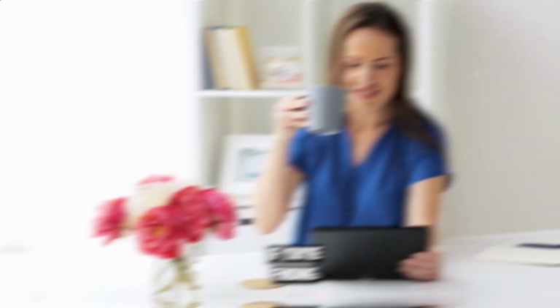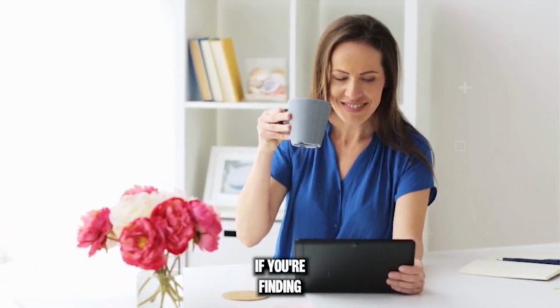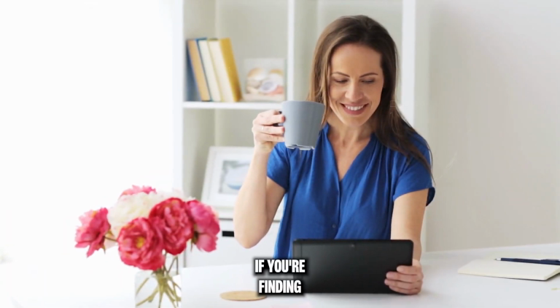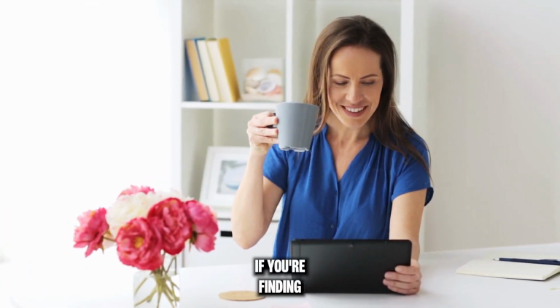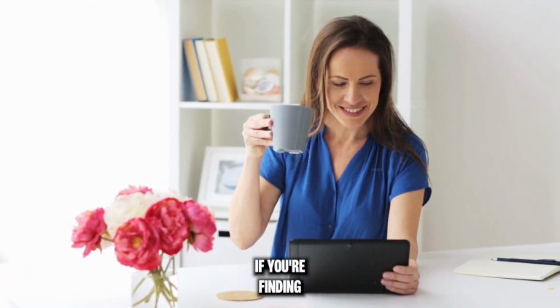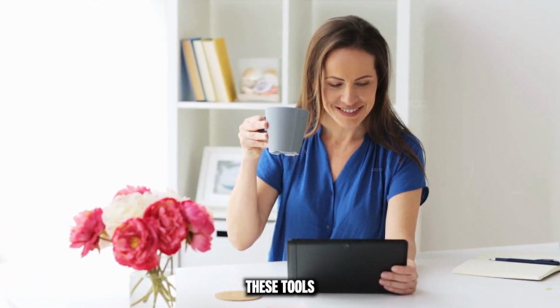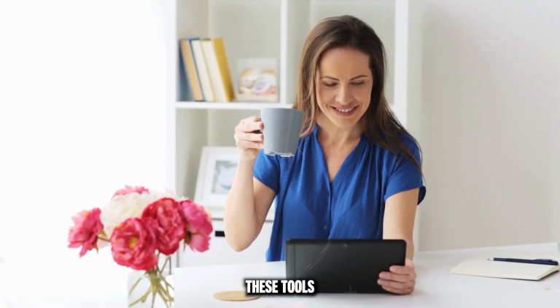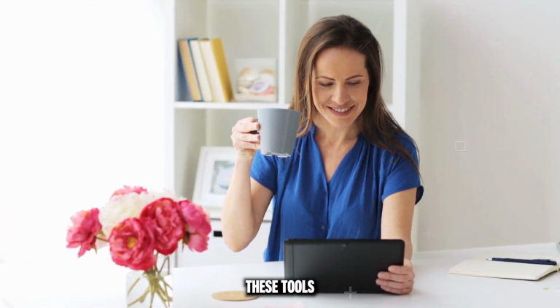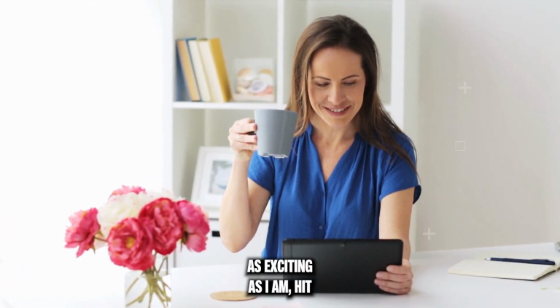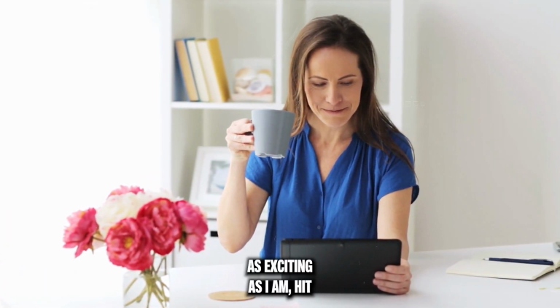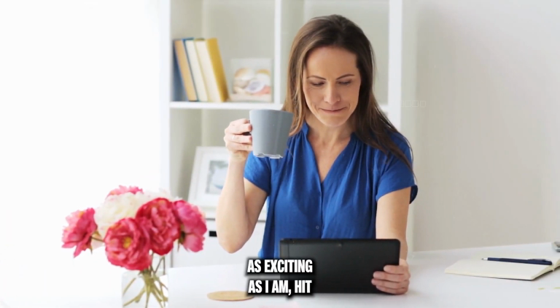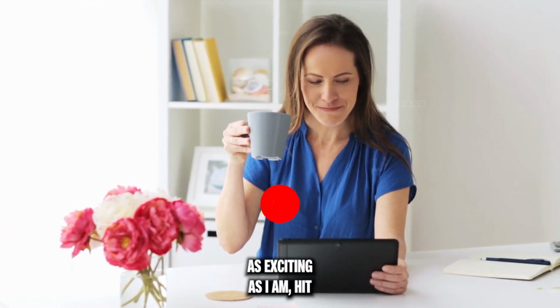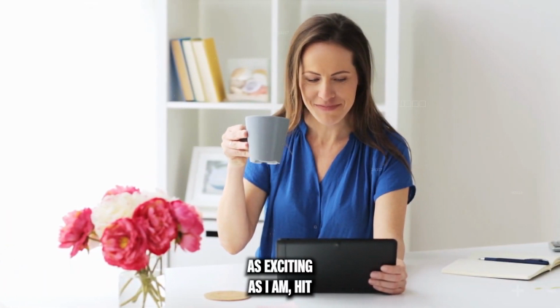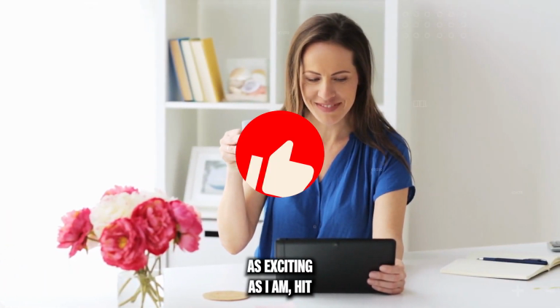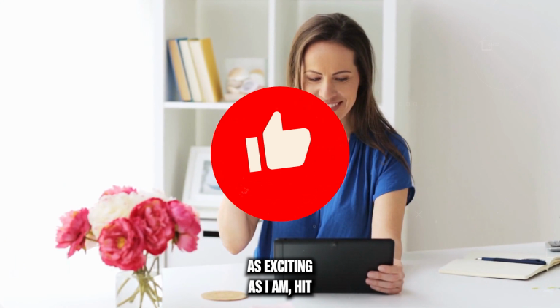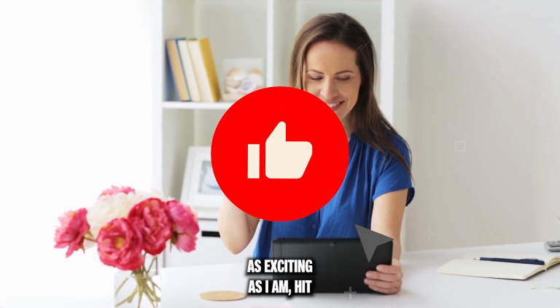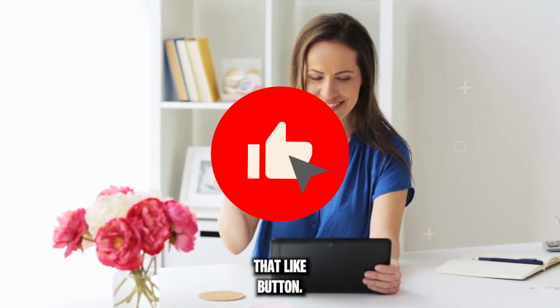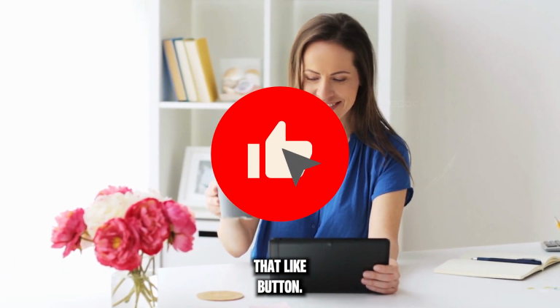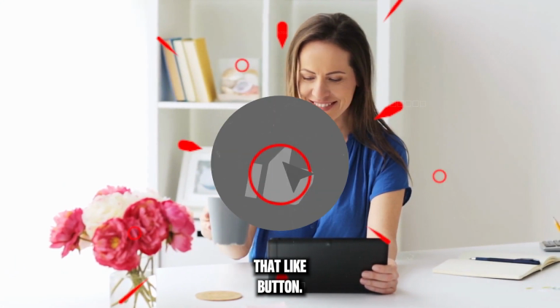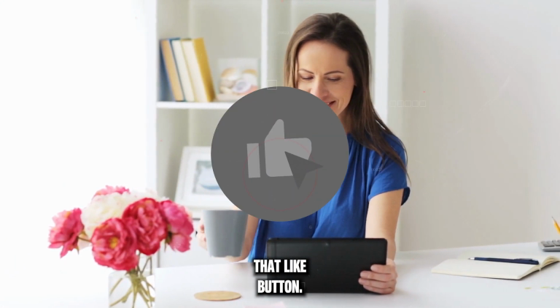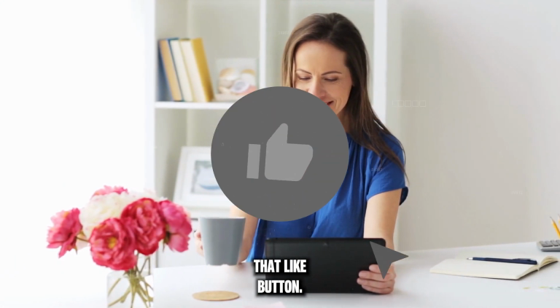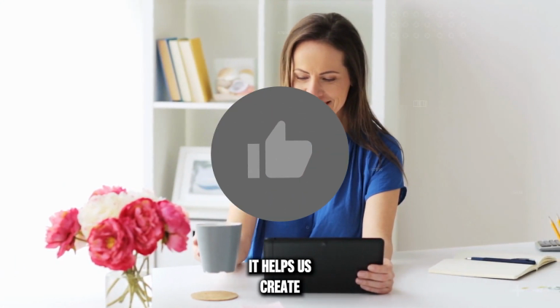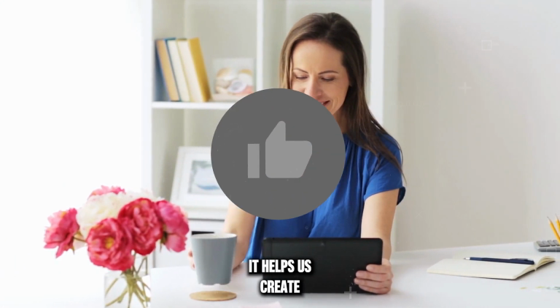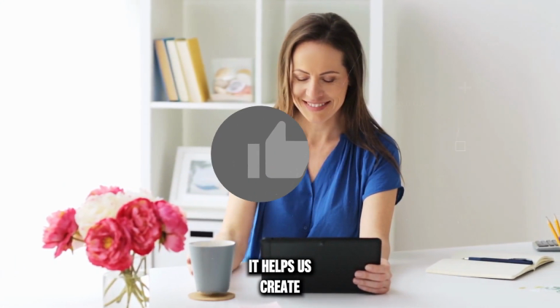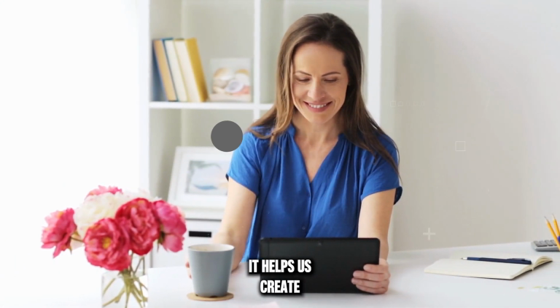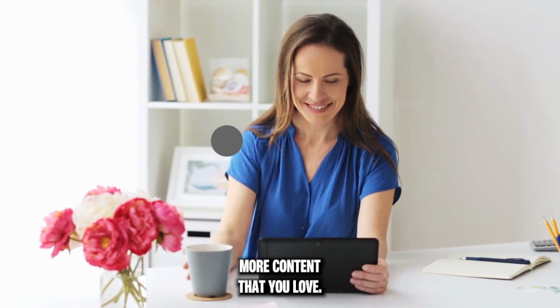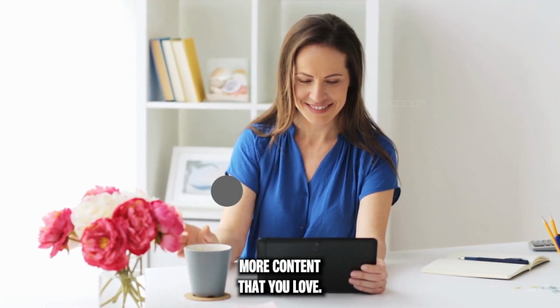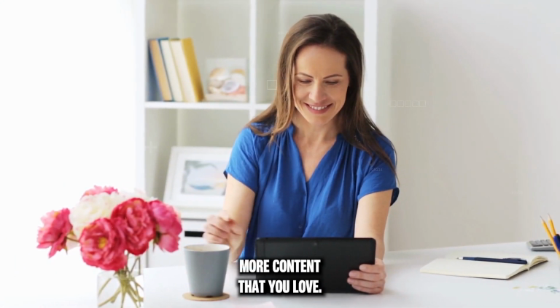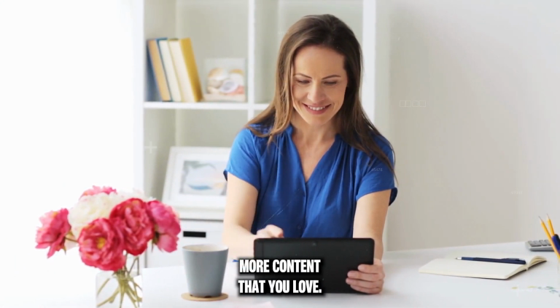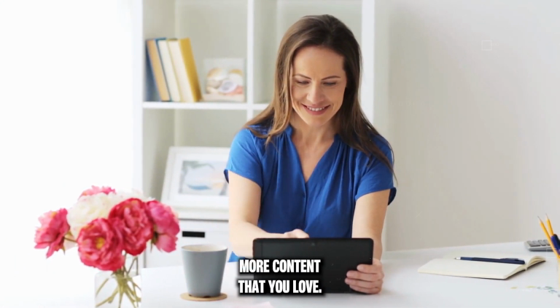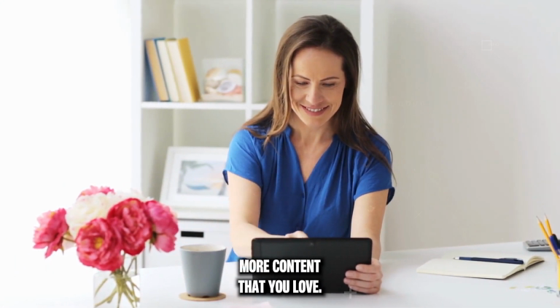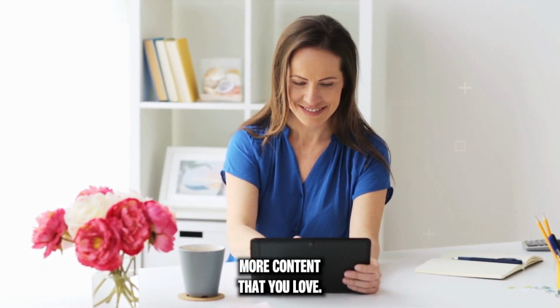If you're finding these tools as exciting as I am, hit that like button — it helps us create more content that you love.